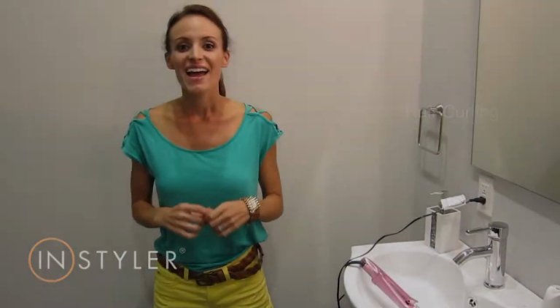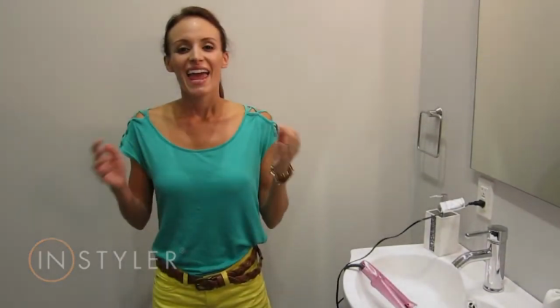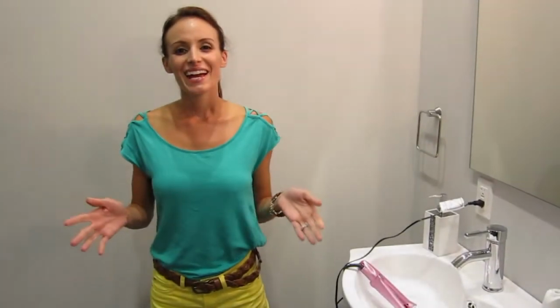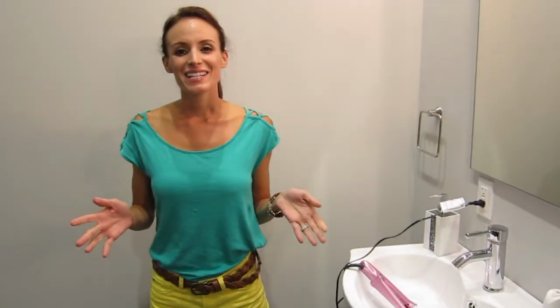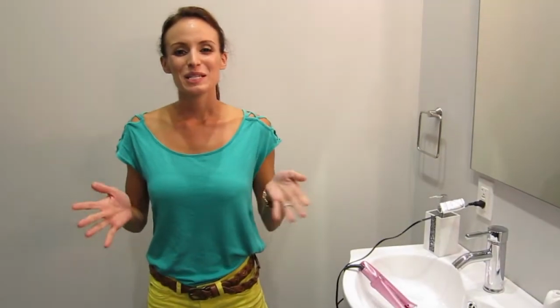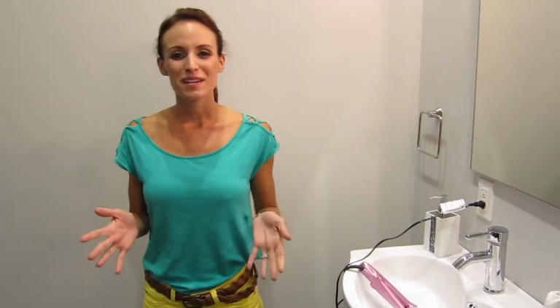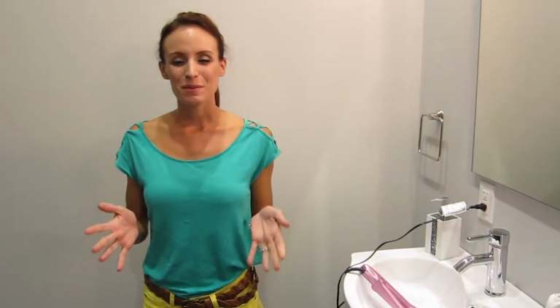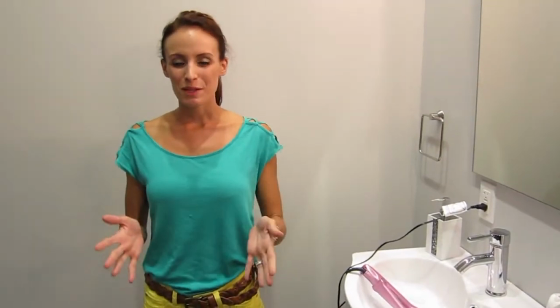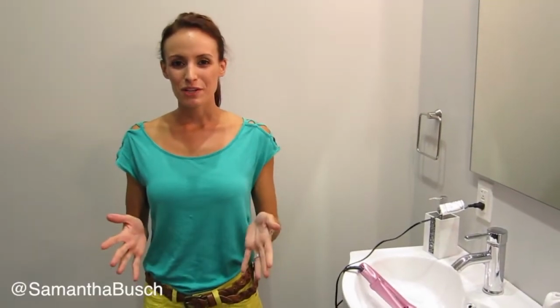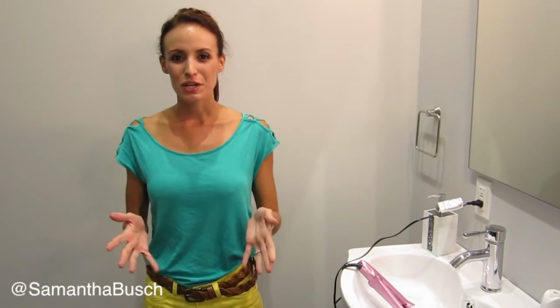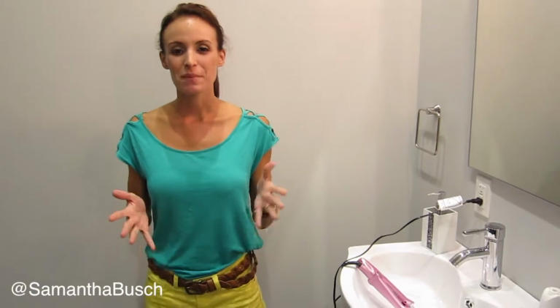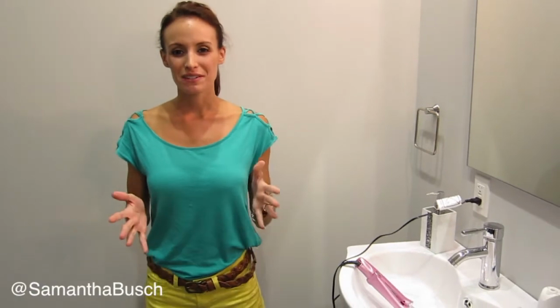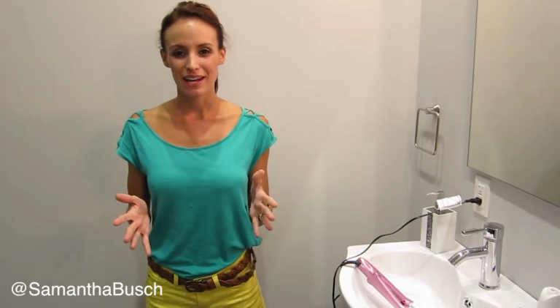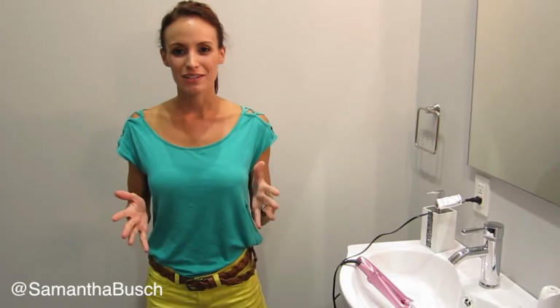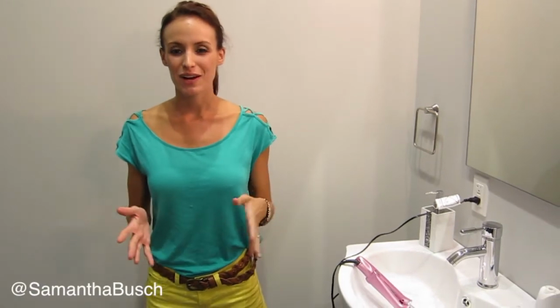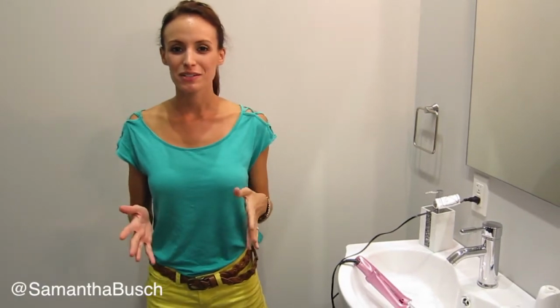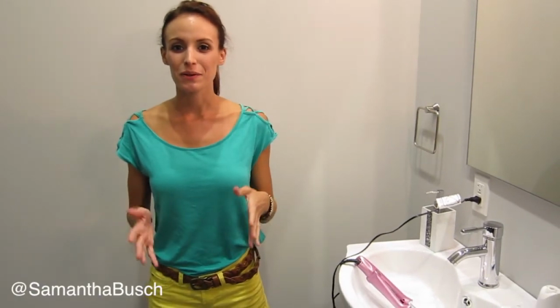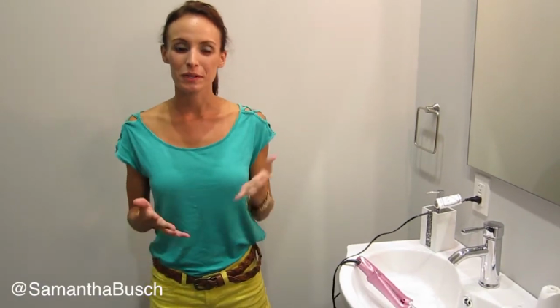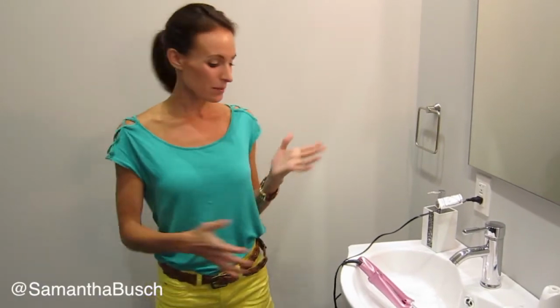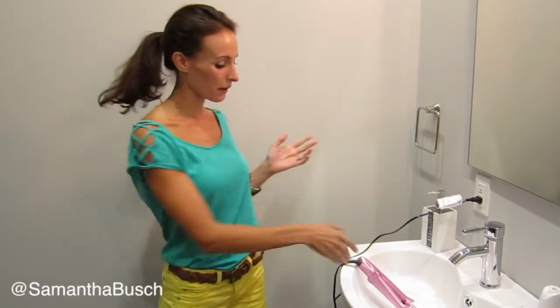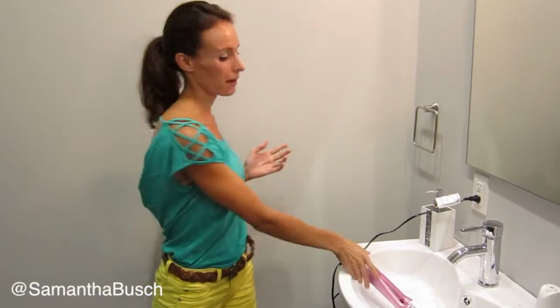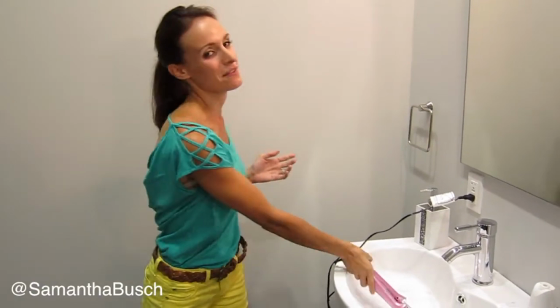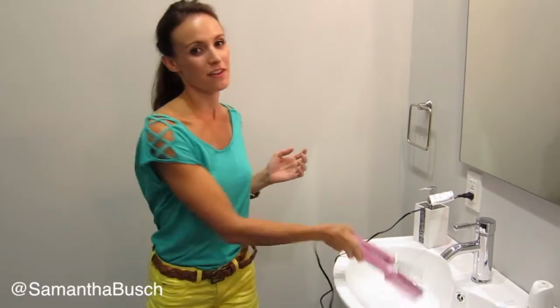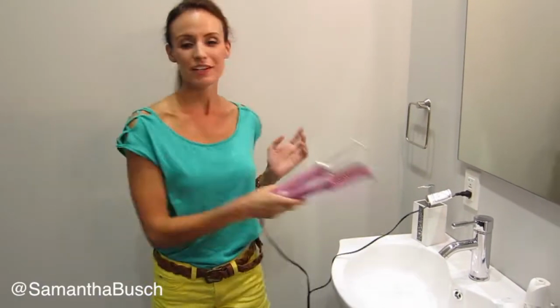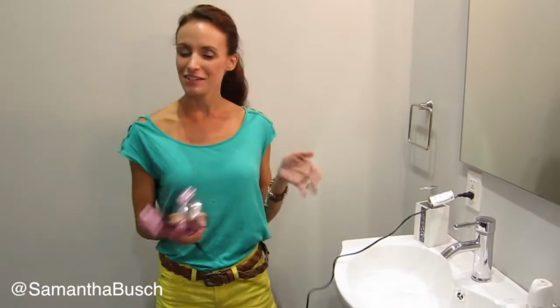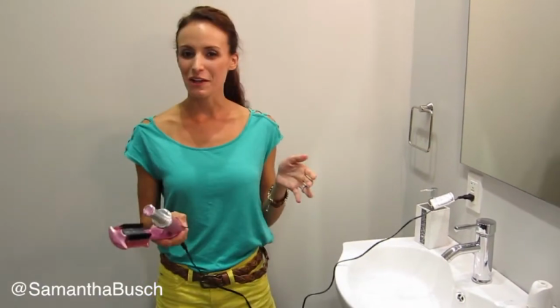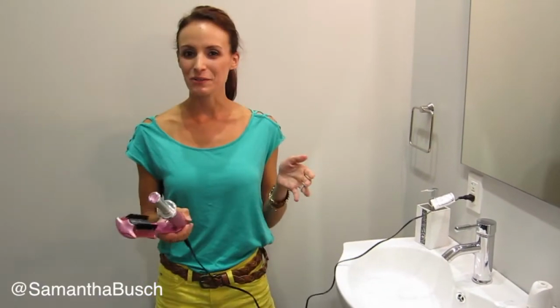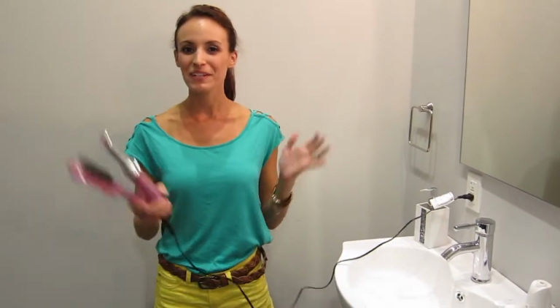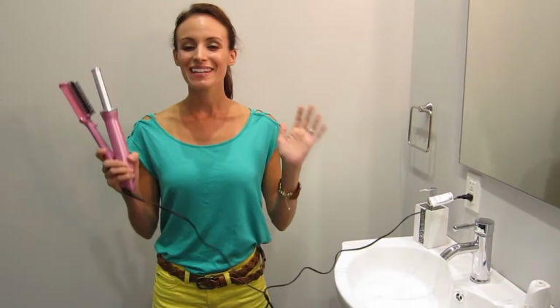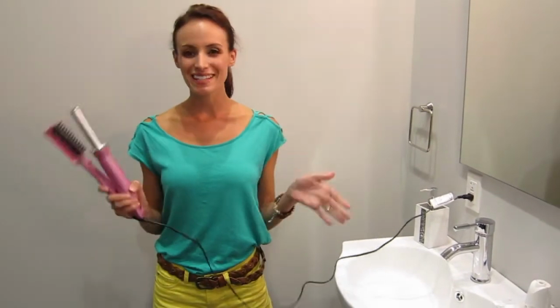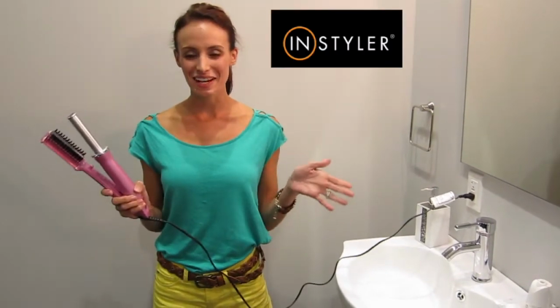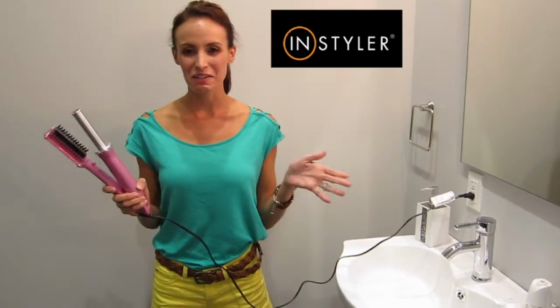Hey guys, it's me, Samantha Bush, and I'm here today to talk to you a little bit more about my favorite hair styling tool, the InStyler.